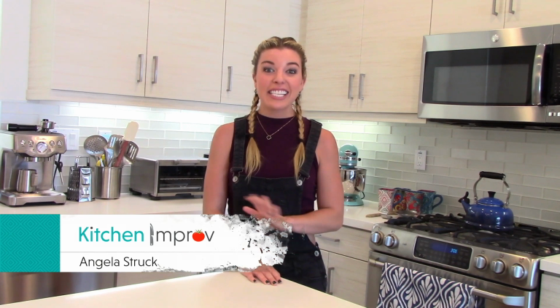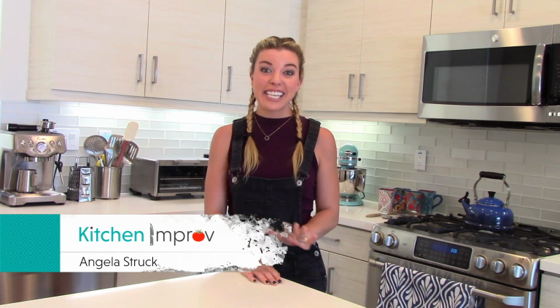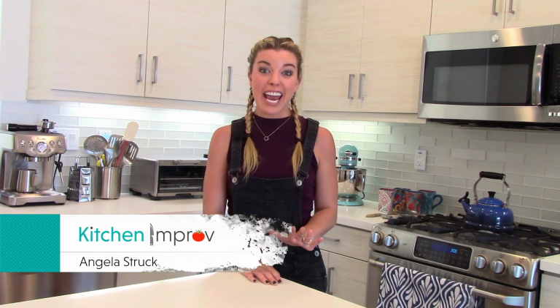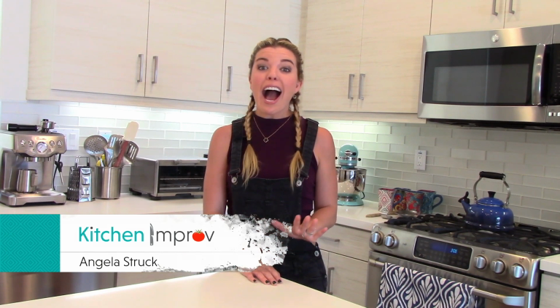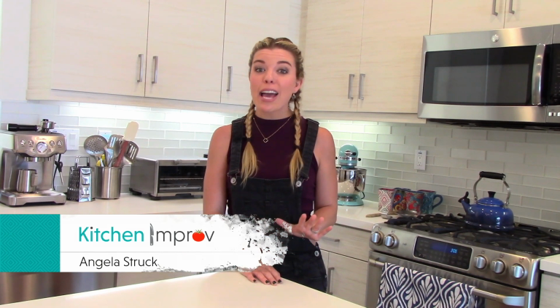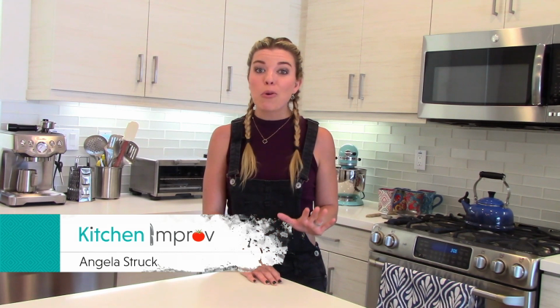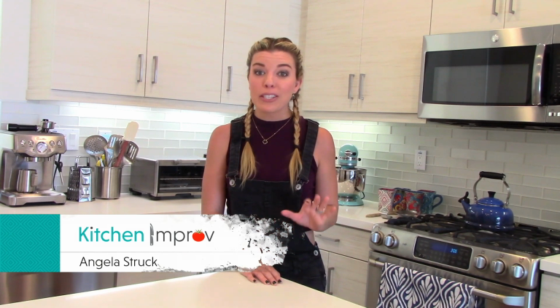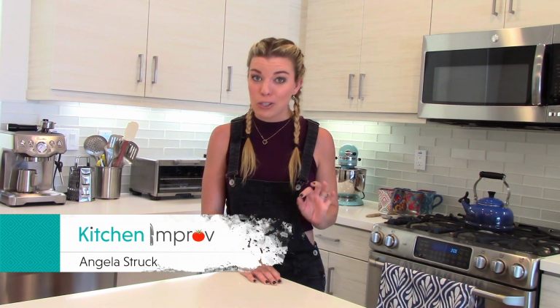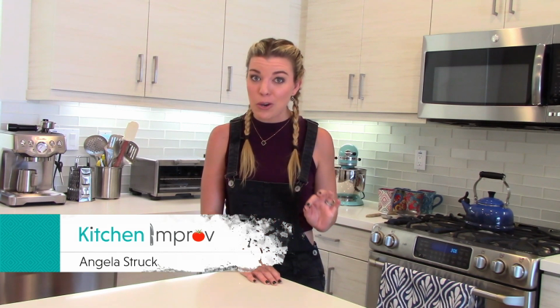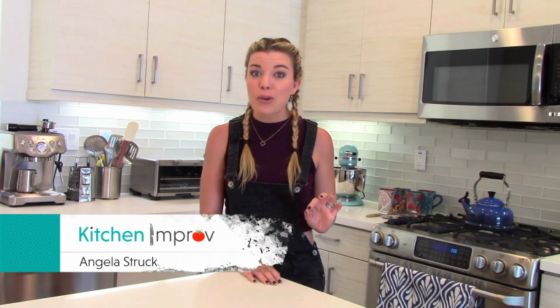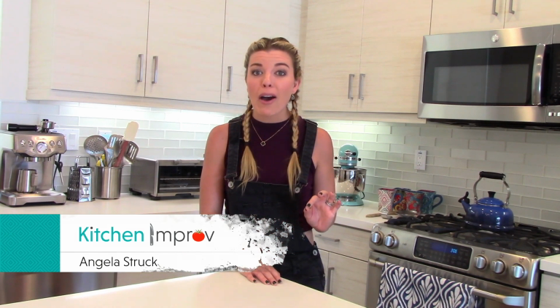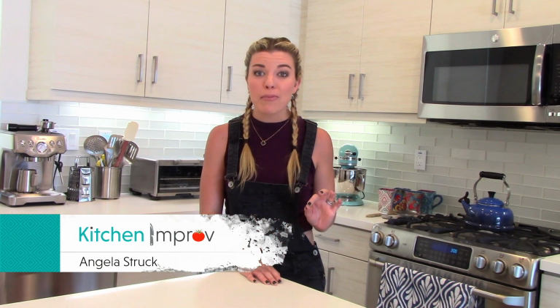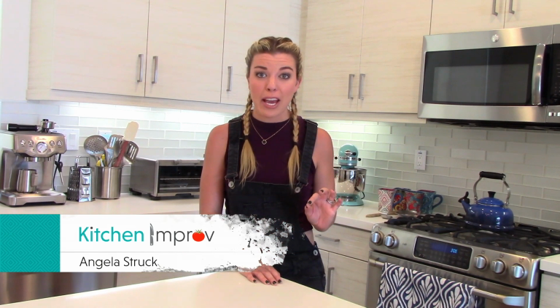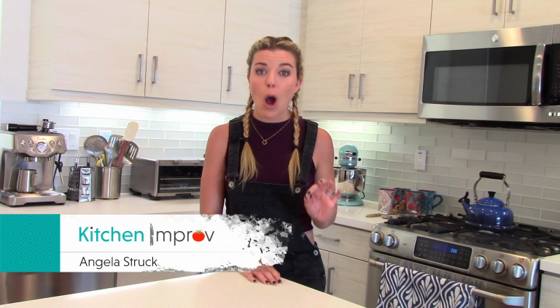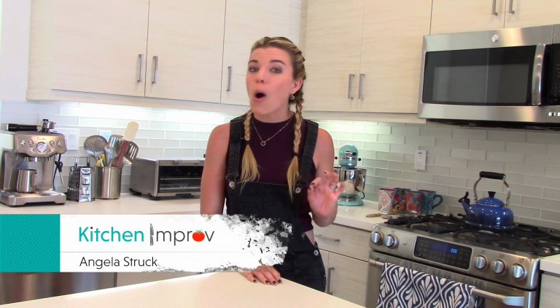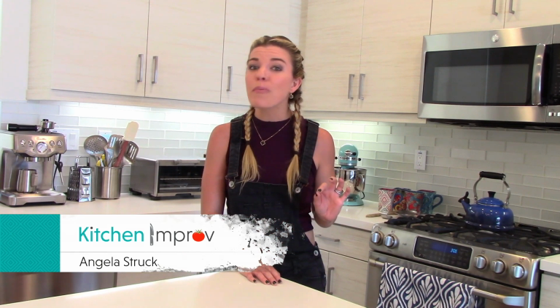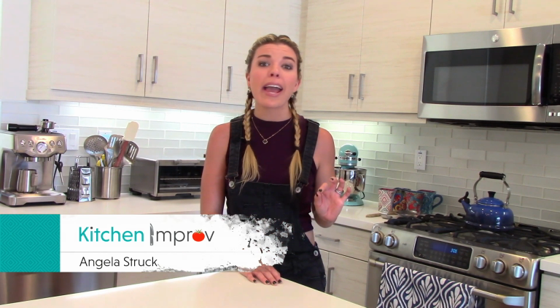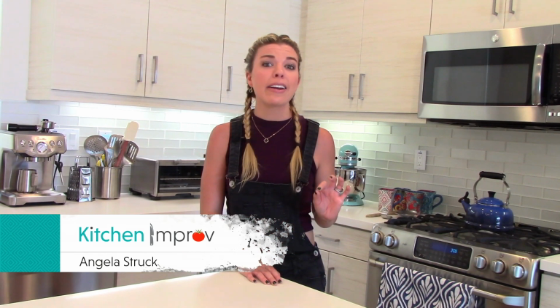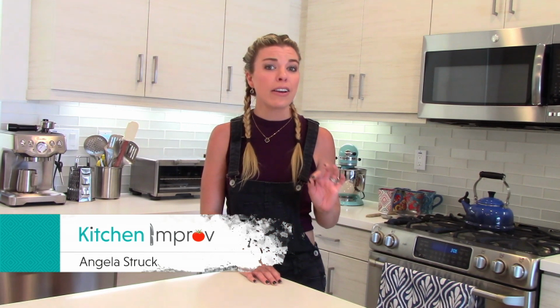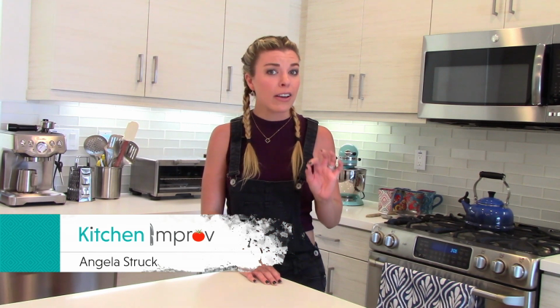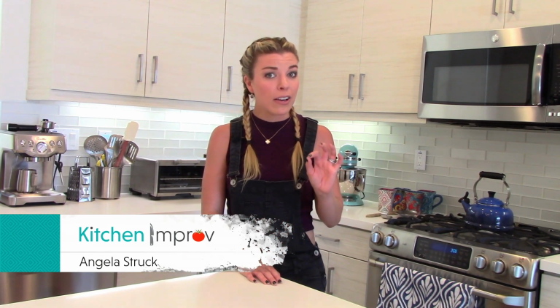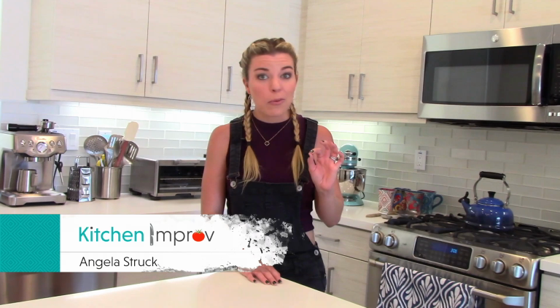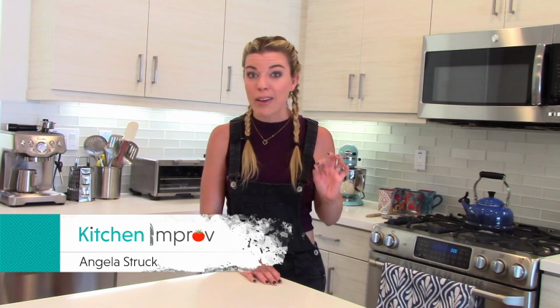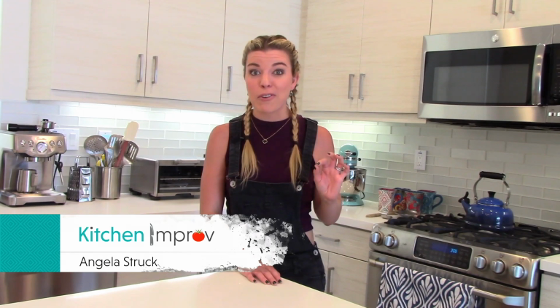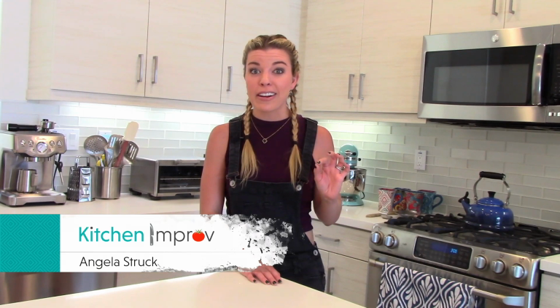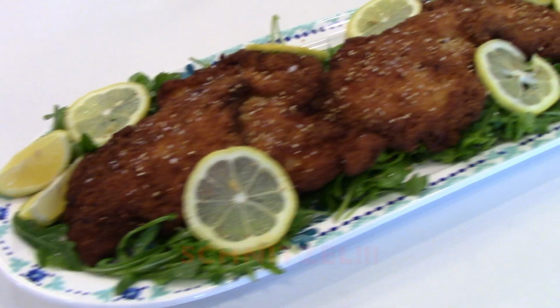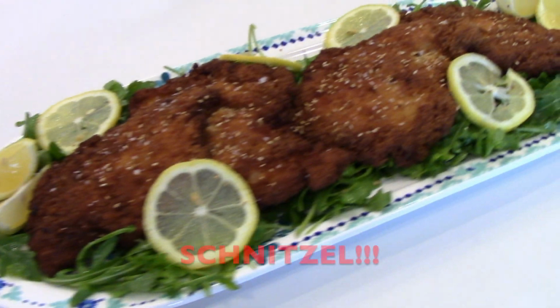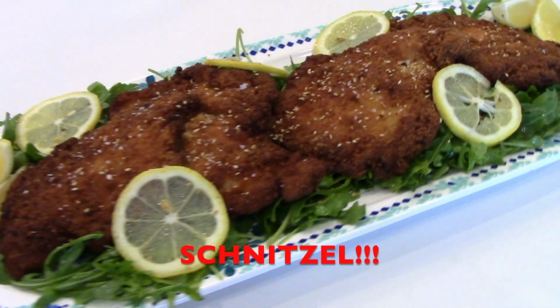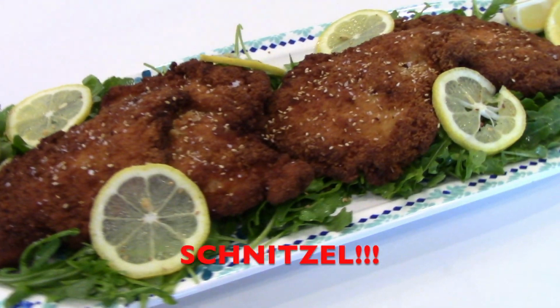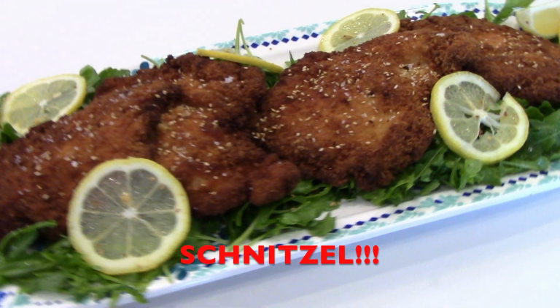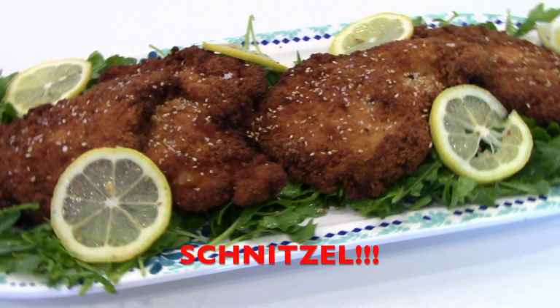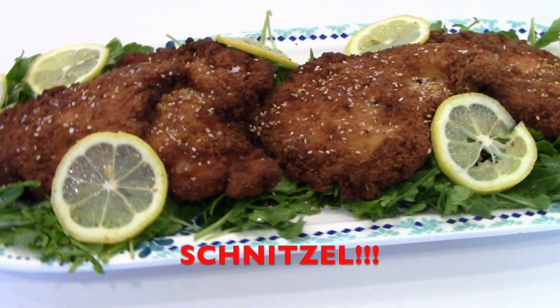Today, I'm going to show you how to make homemade — wait for it — schnitzel.